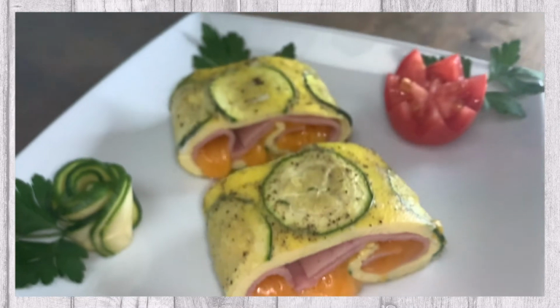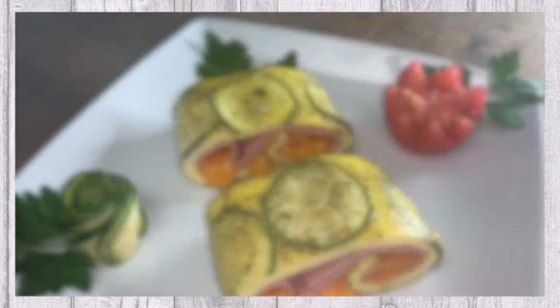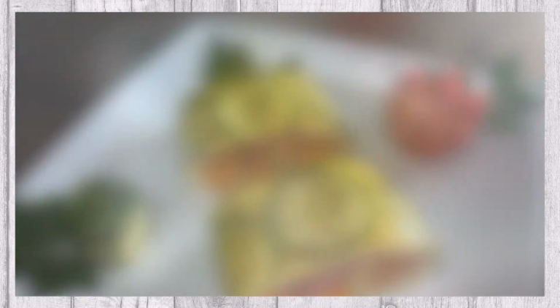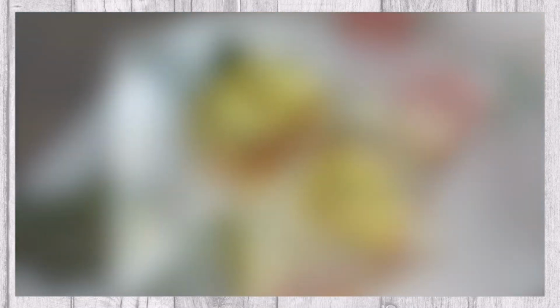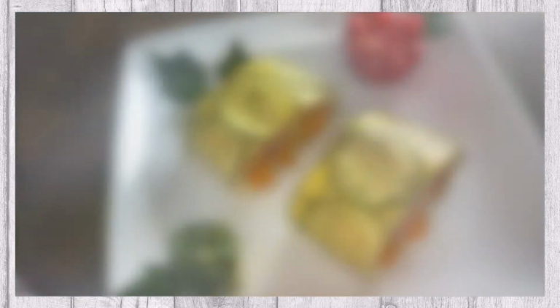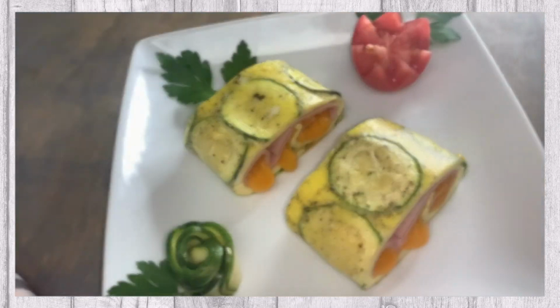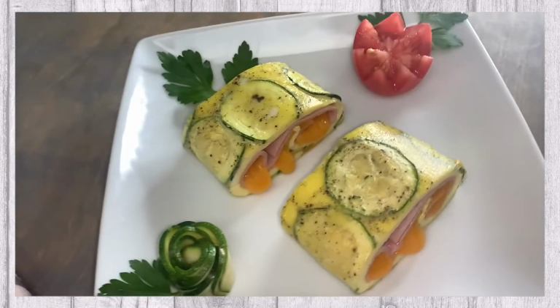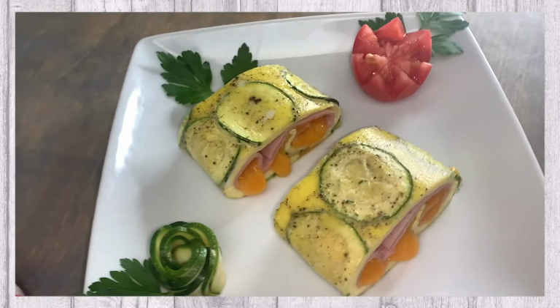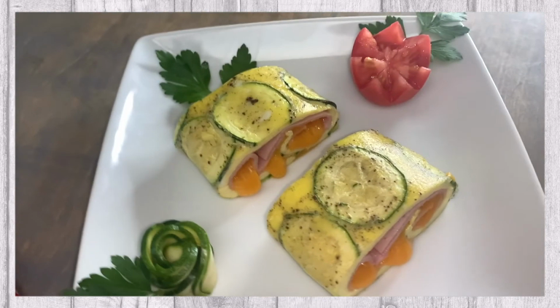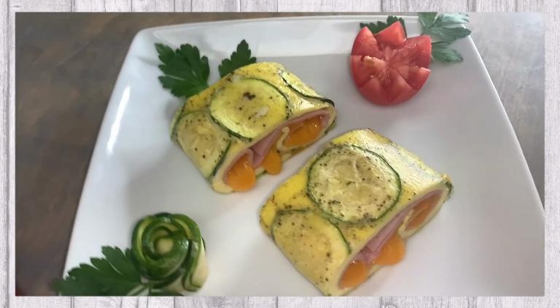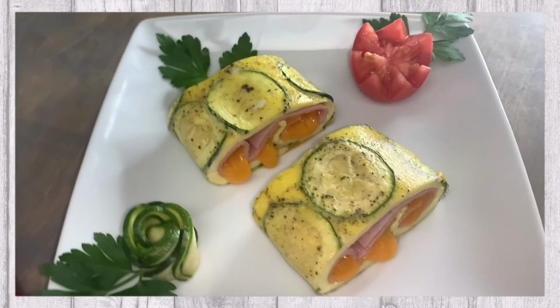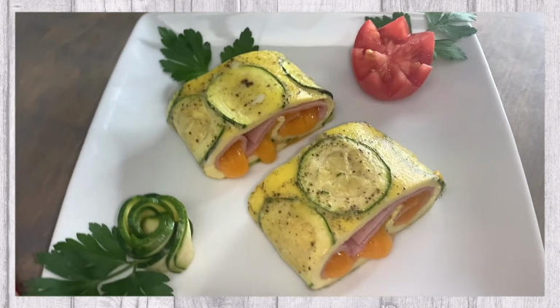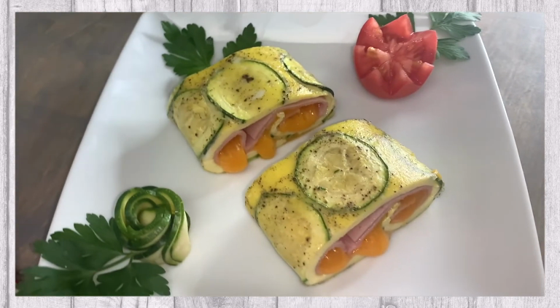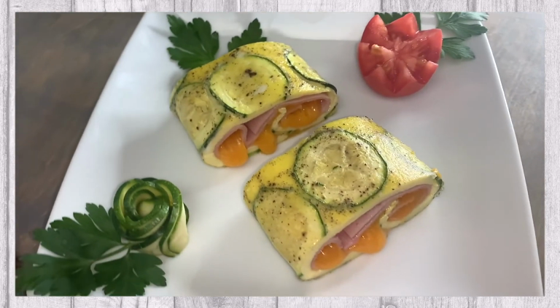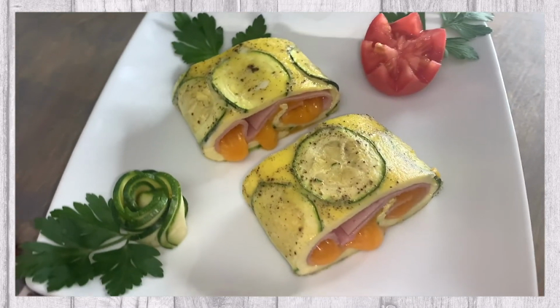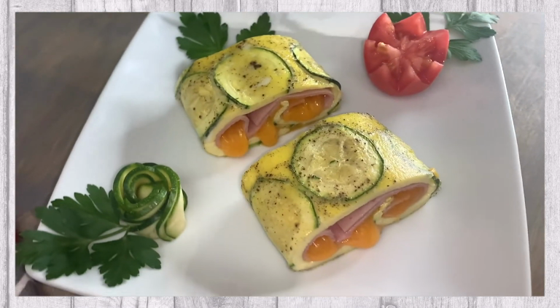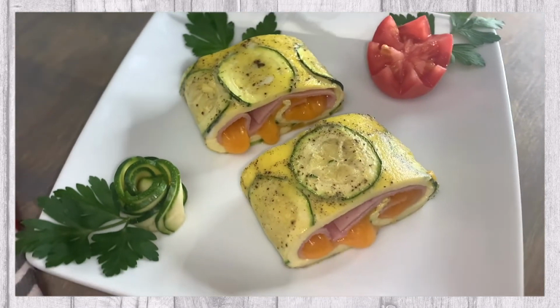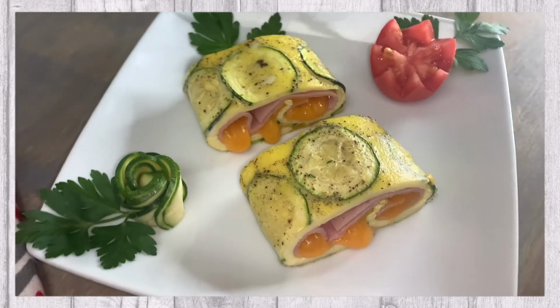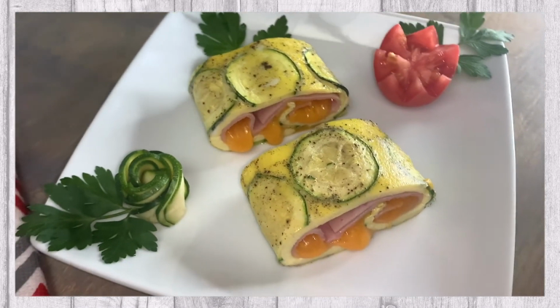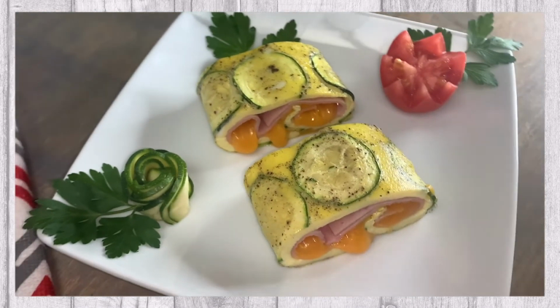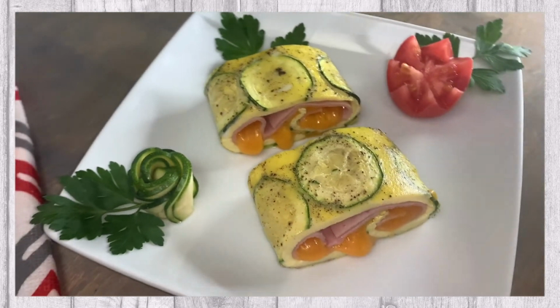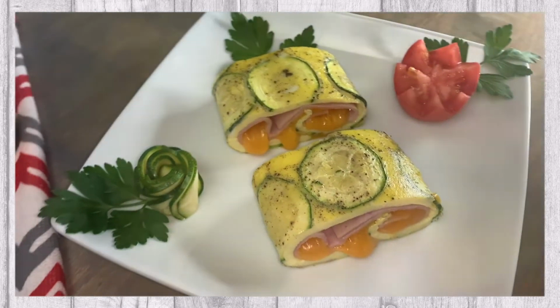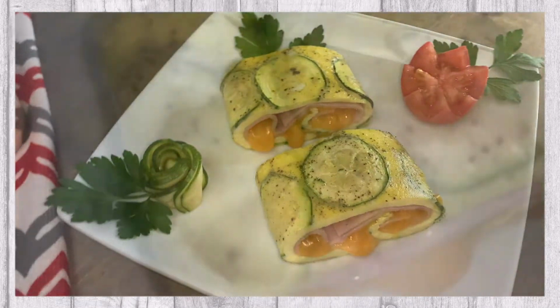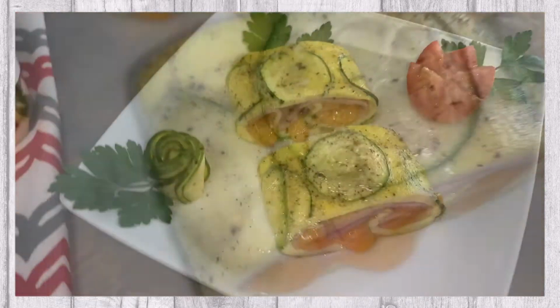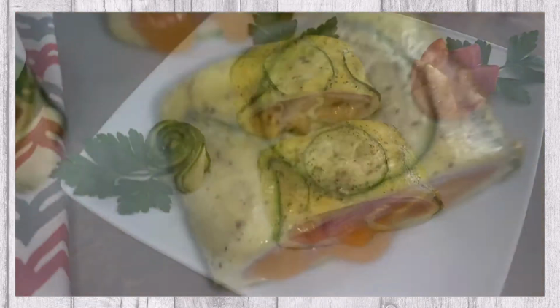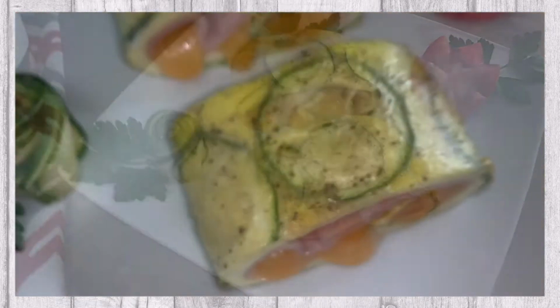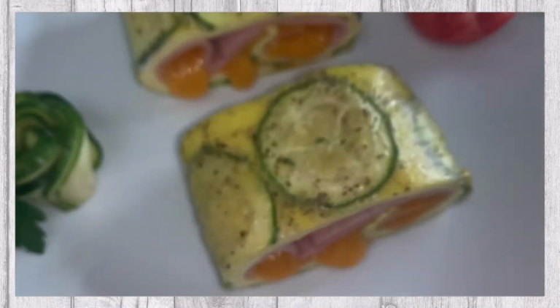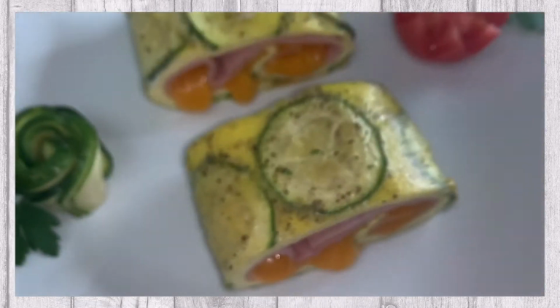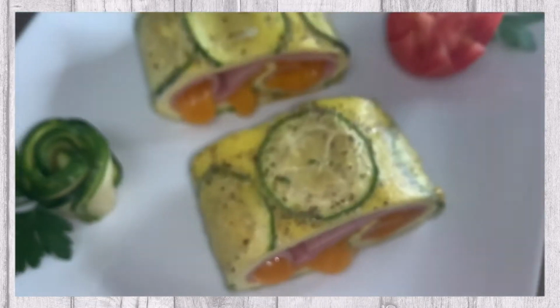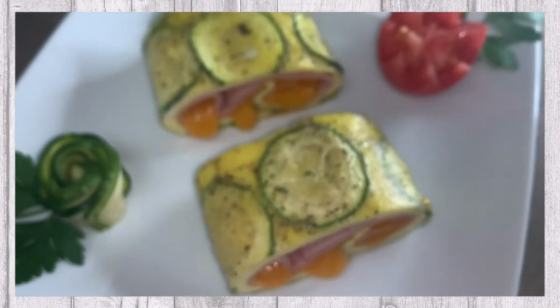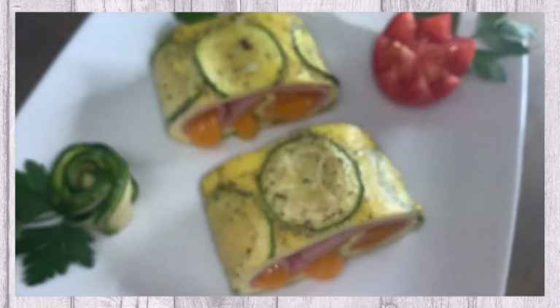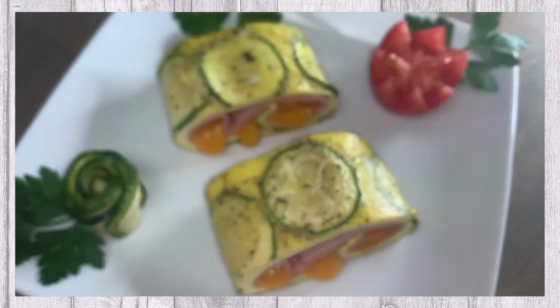In today's video, we'll be sharing with you this delicious breakfast with egg, cheese, and ham.